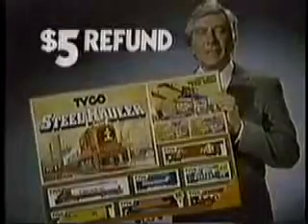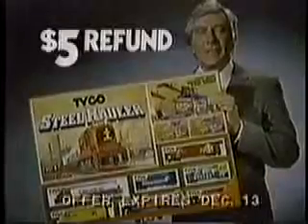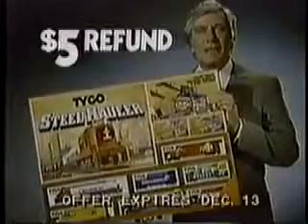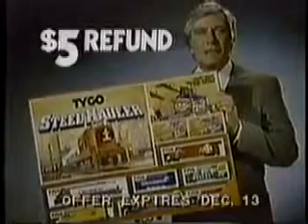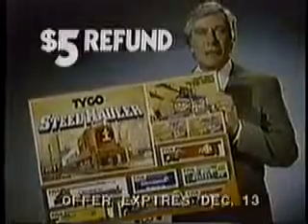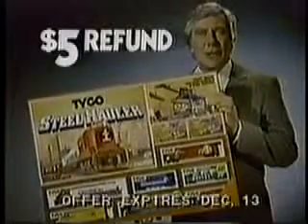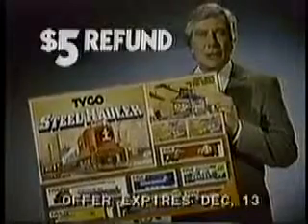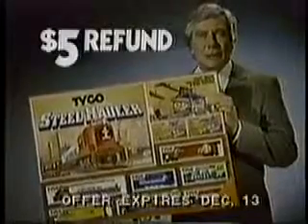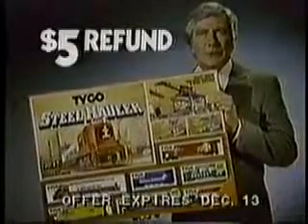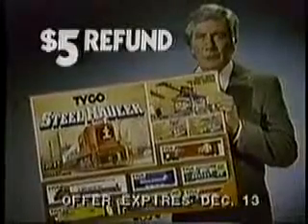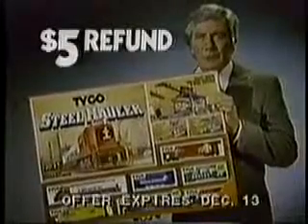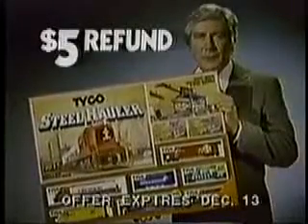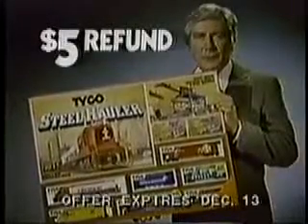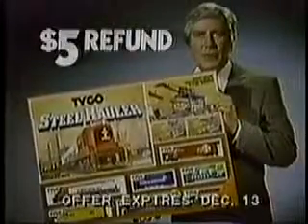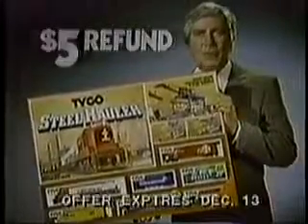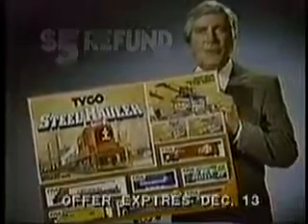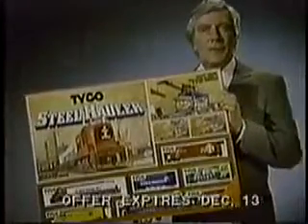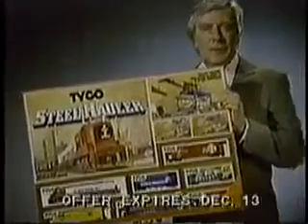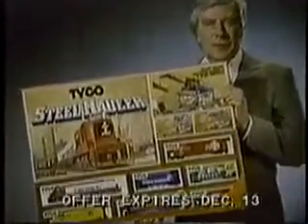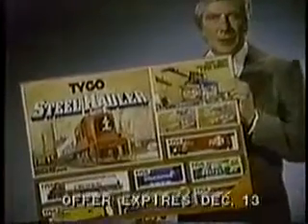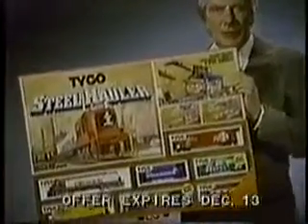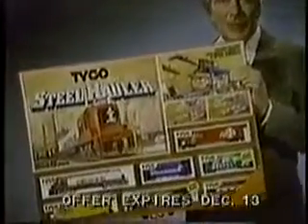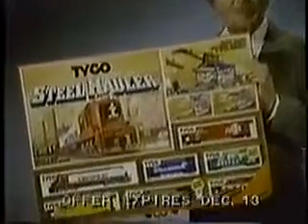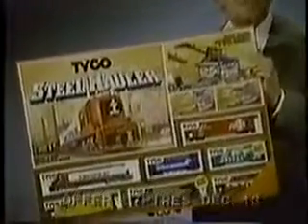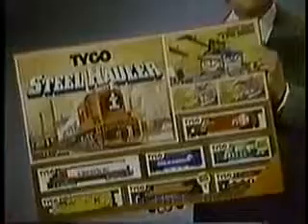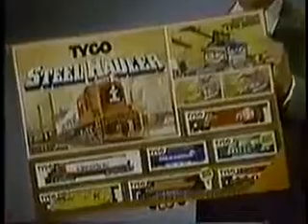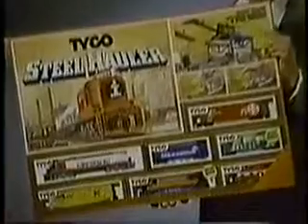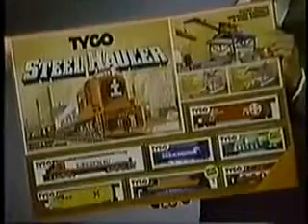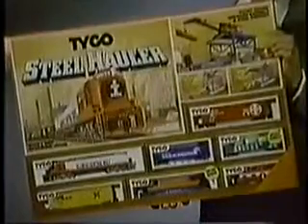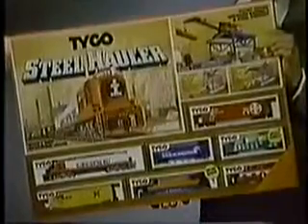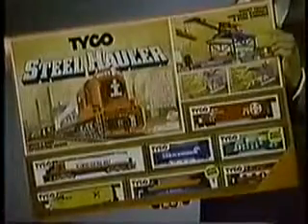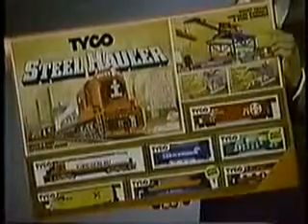Now get a $5 refund direct from Tyco when you buy the Steel Hauler set. See TV Guide and People for details.